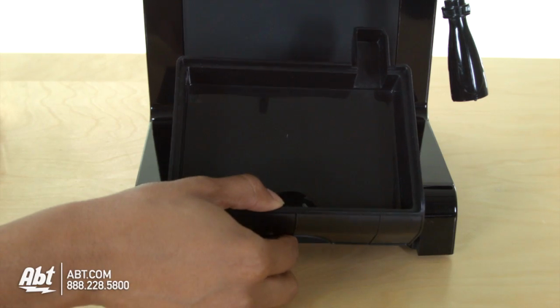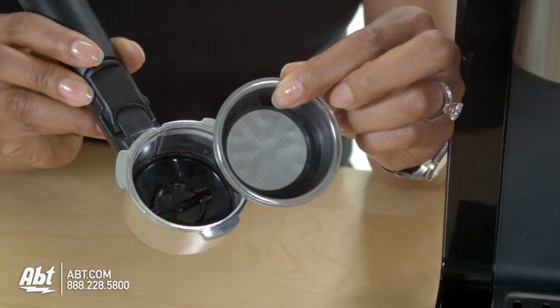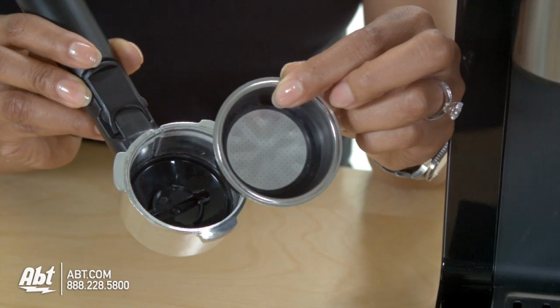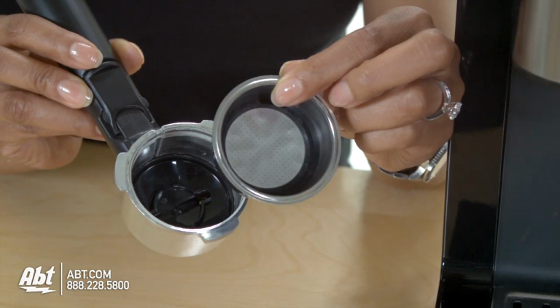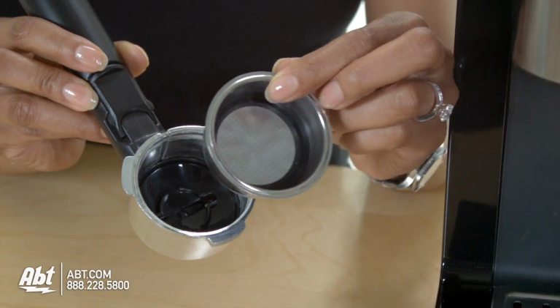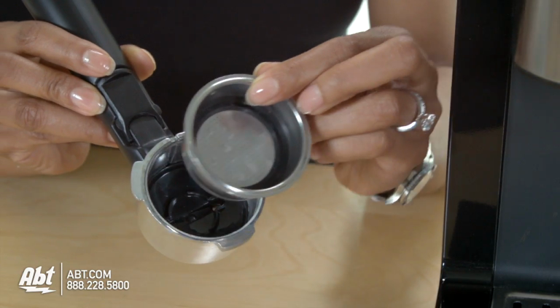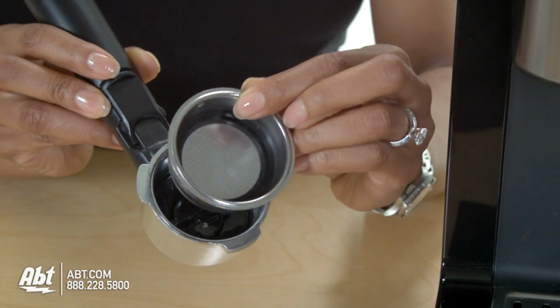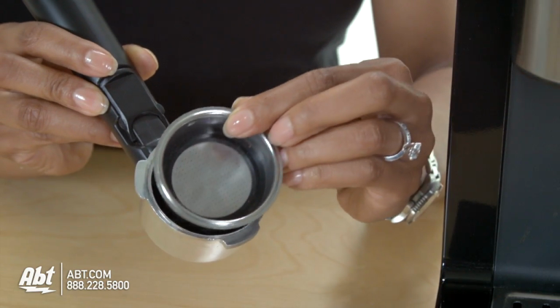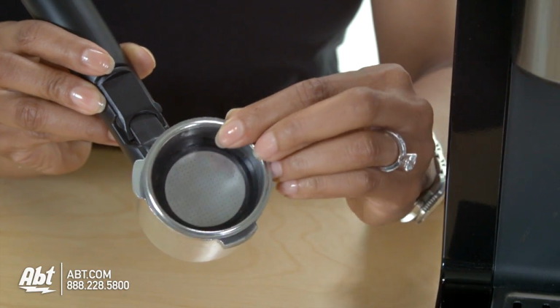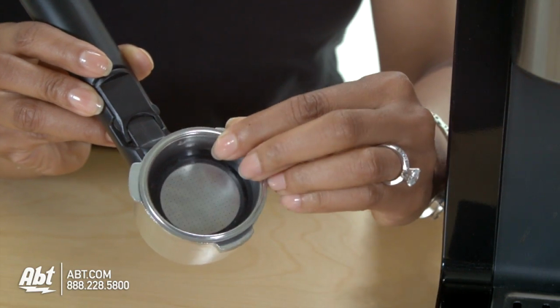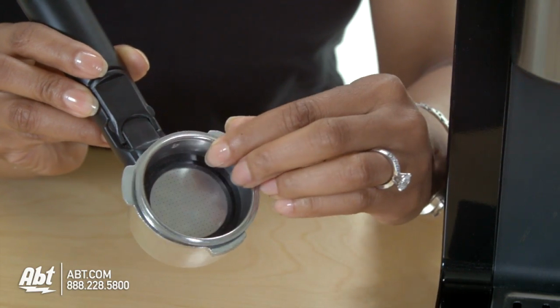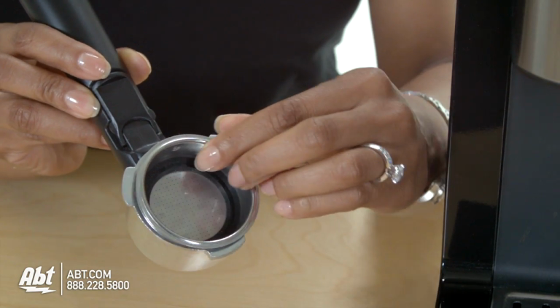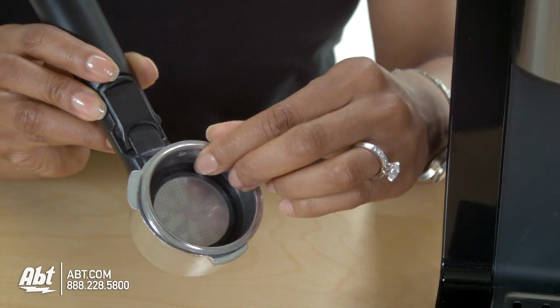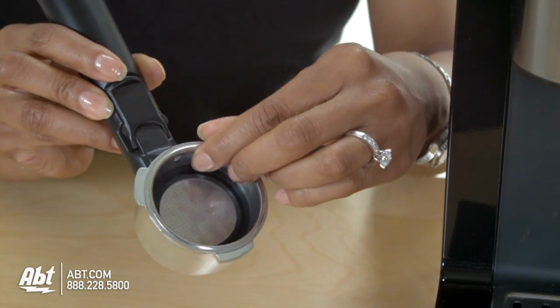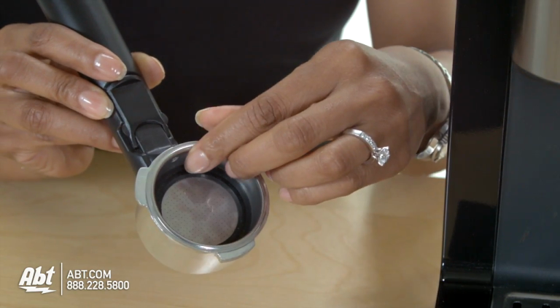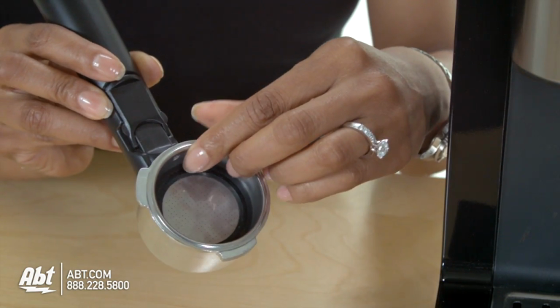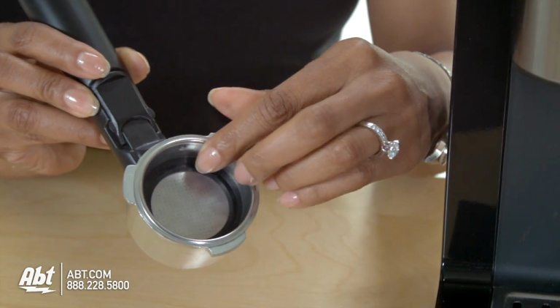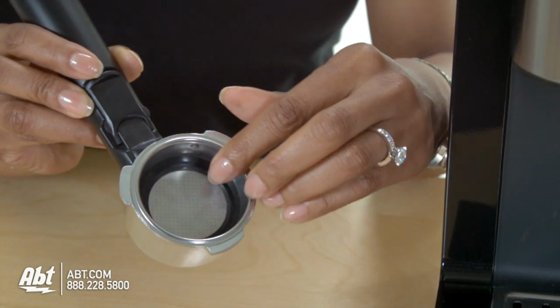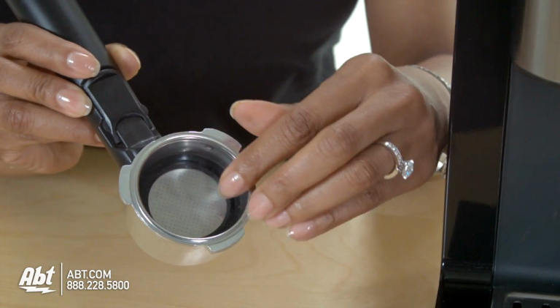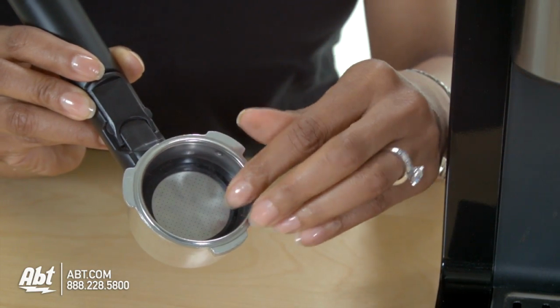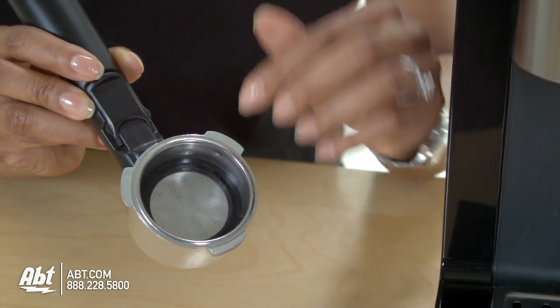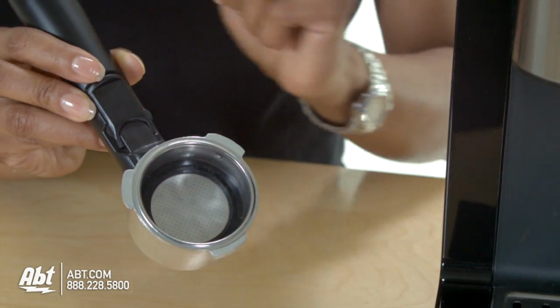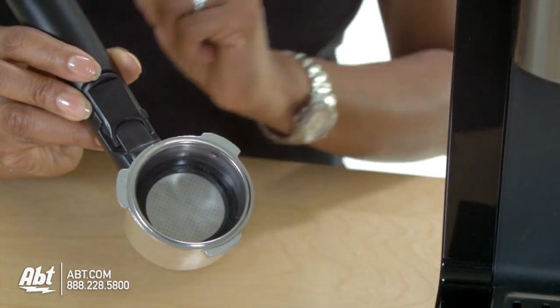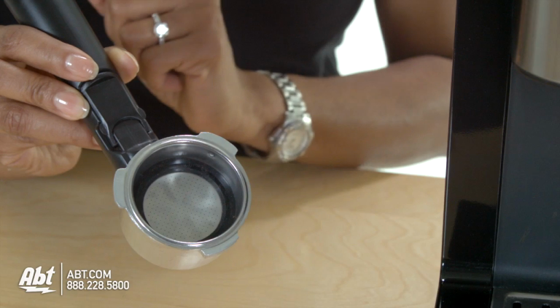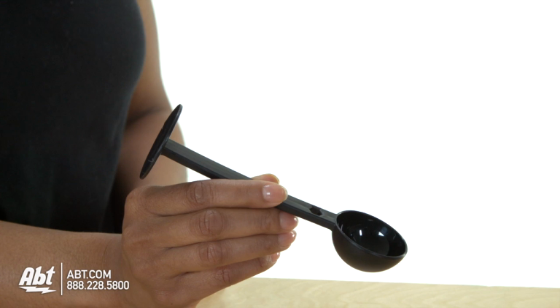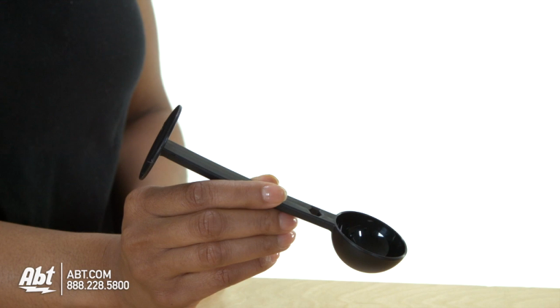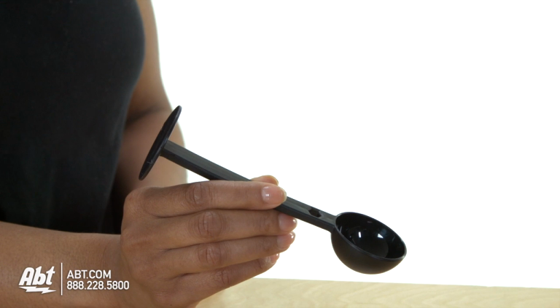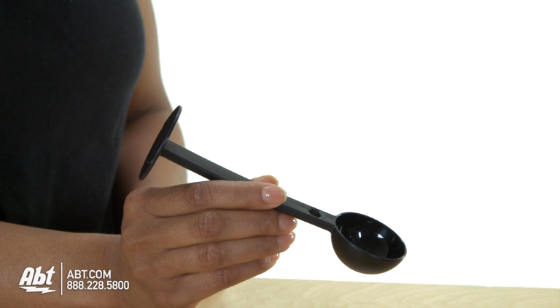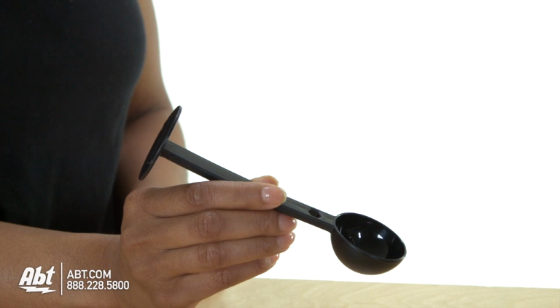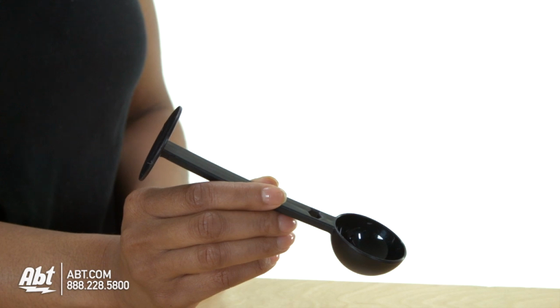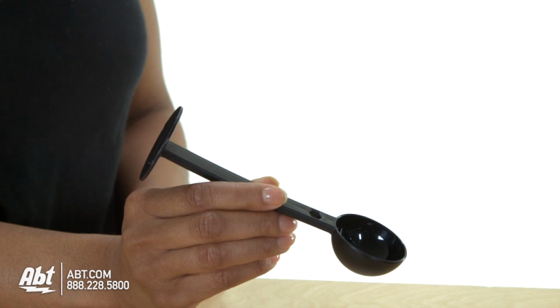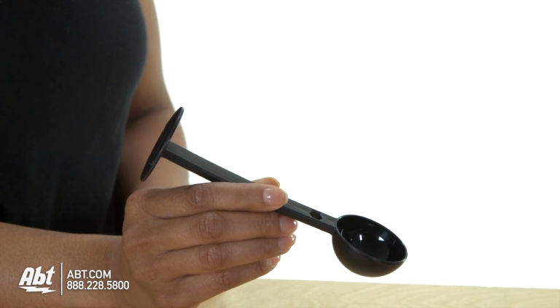It also comes with a one or two cup sieve, portafilter with thumb guard, and a measuring scoop with tamper.